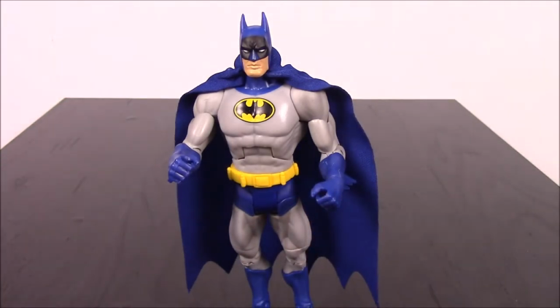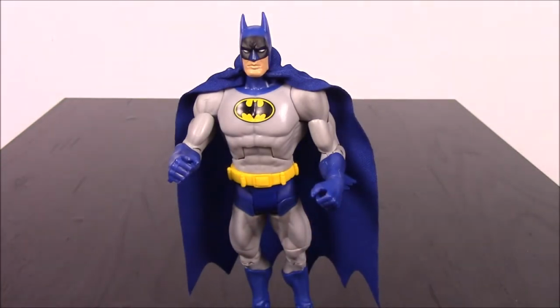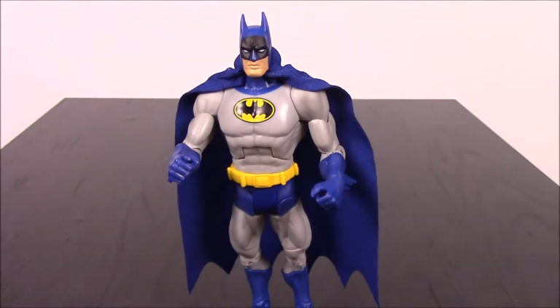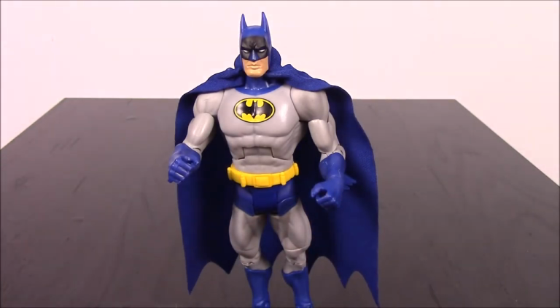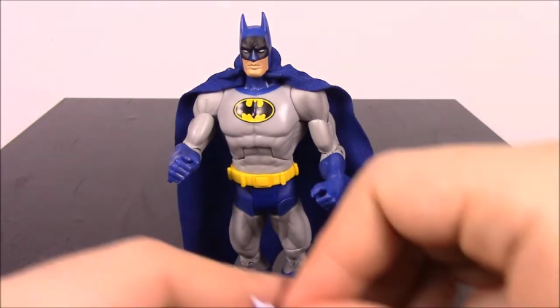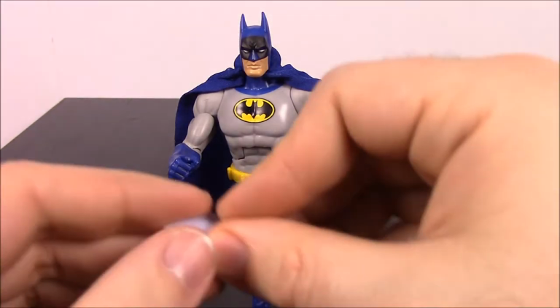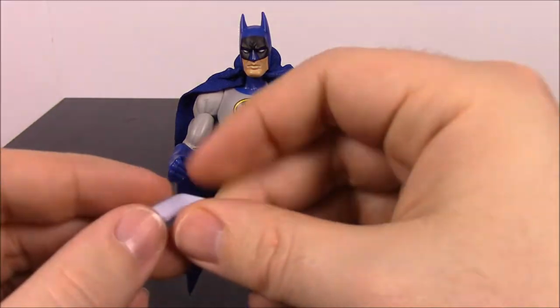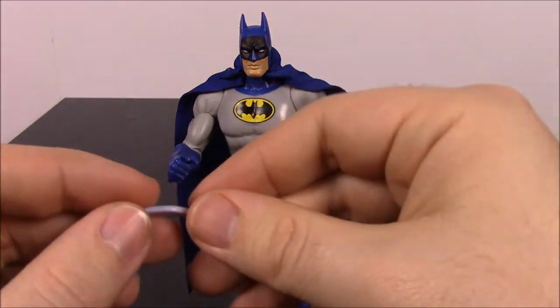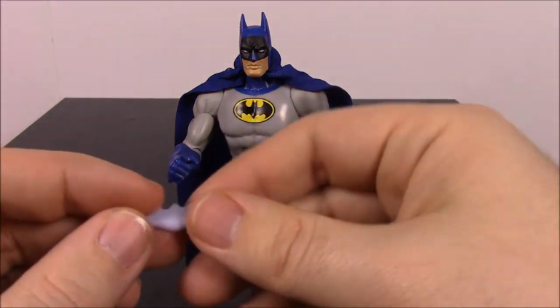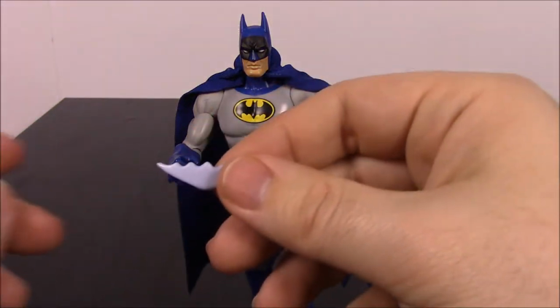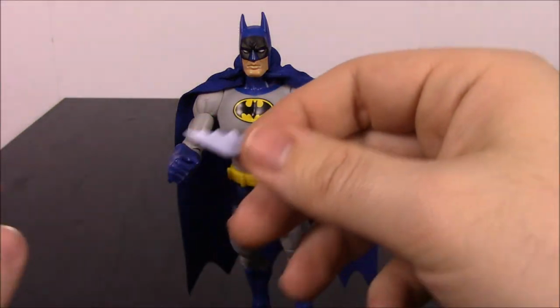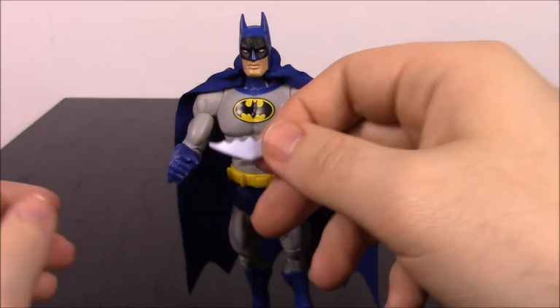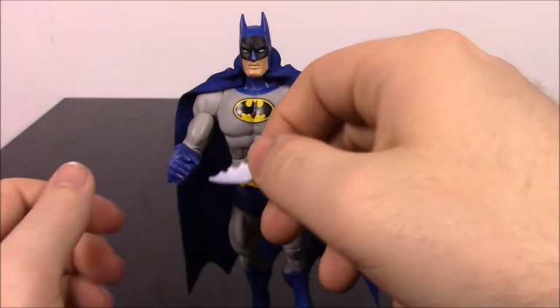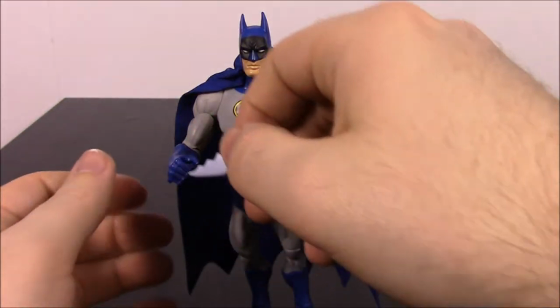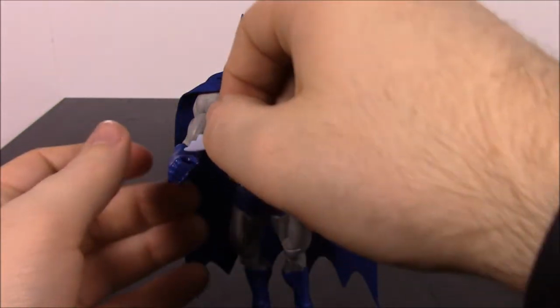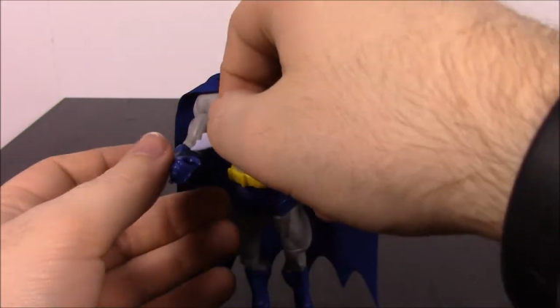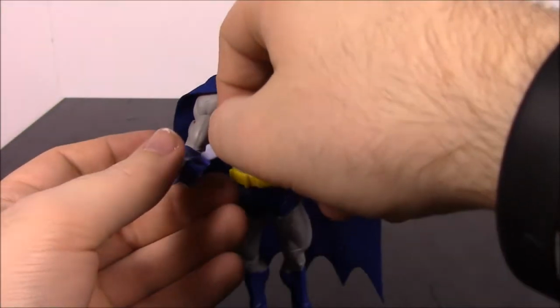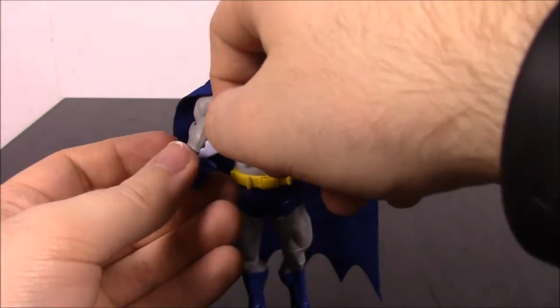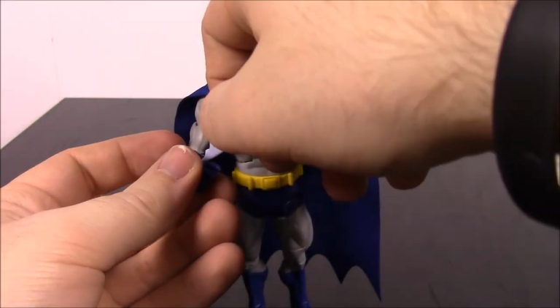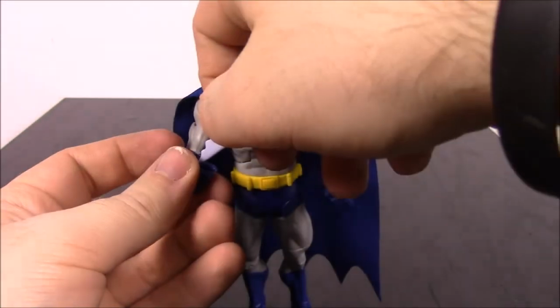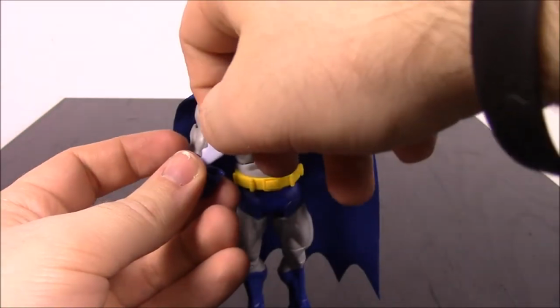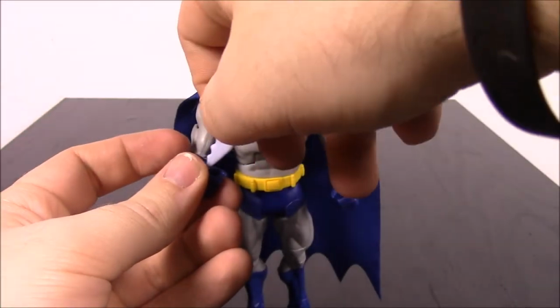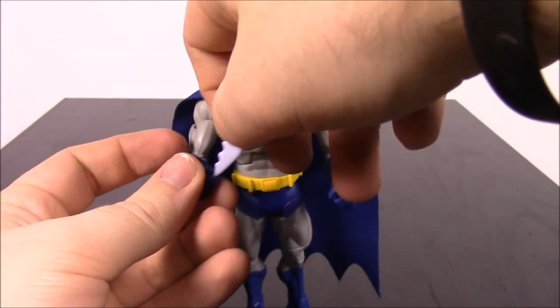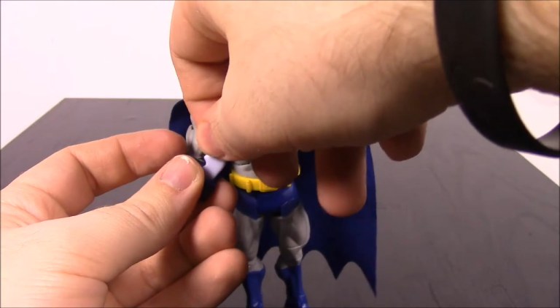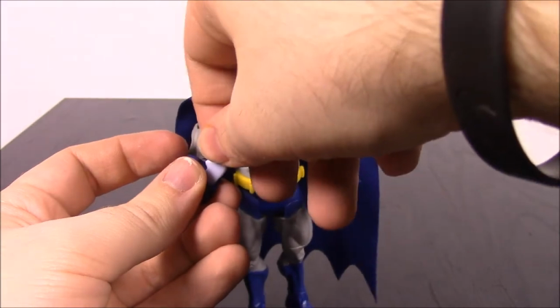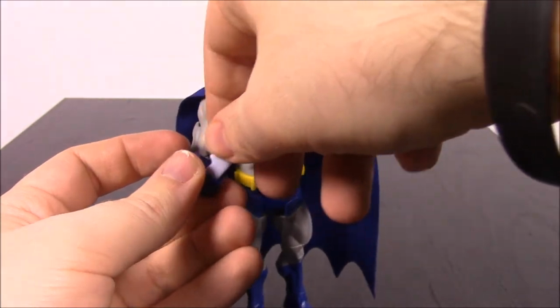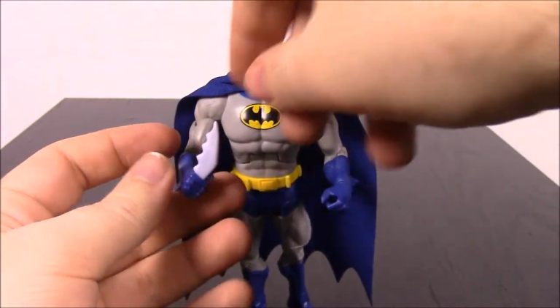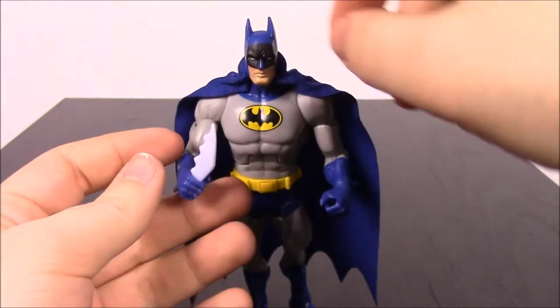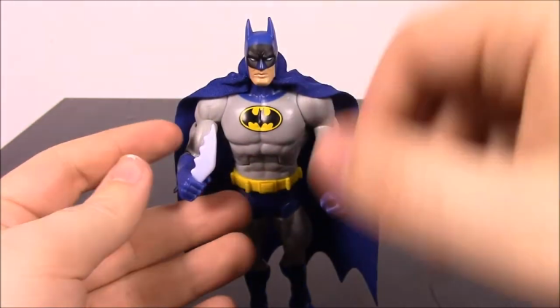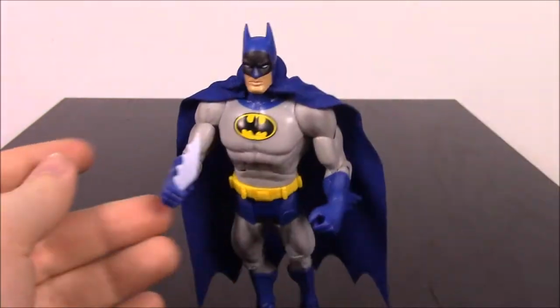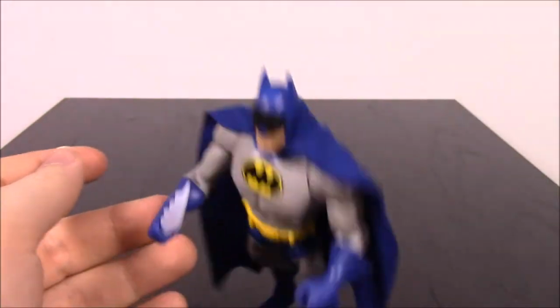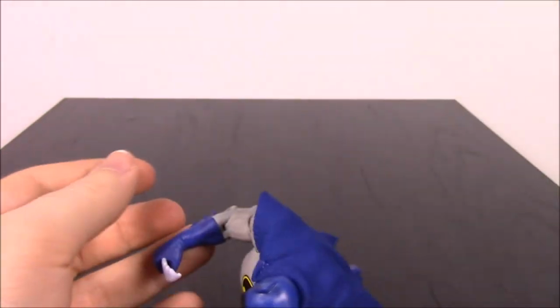Batman does come with some weapons — he has a batarang that you can stick in his hand if you want.